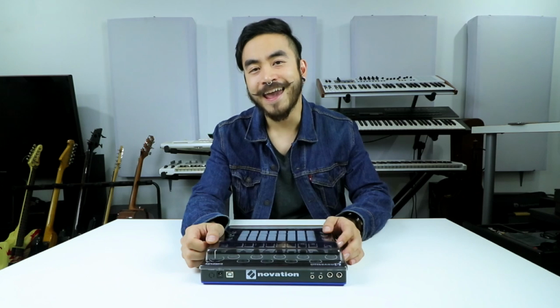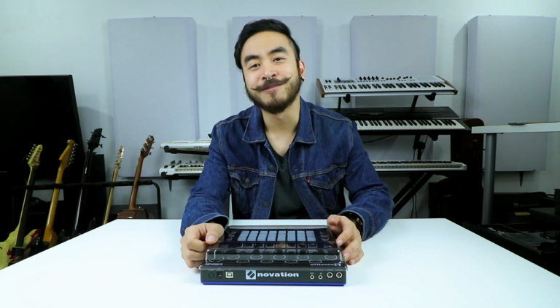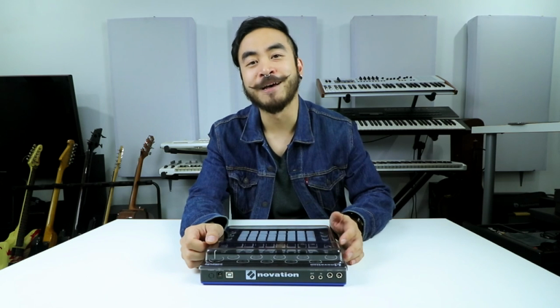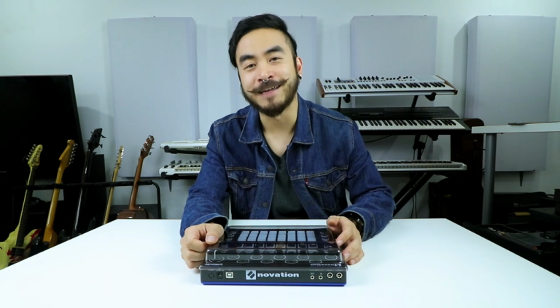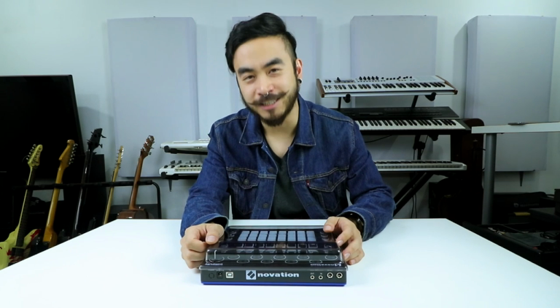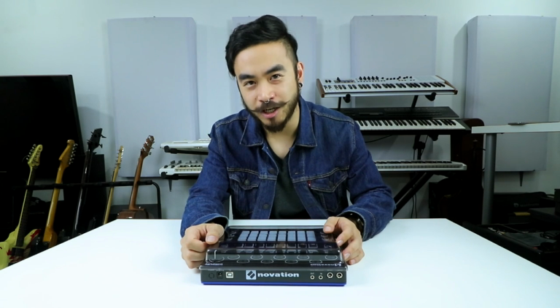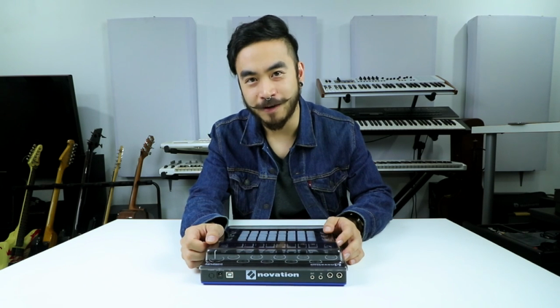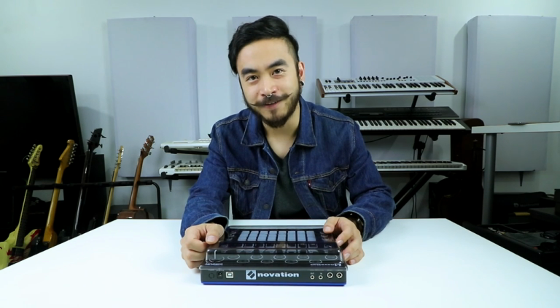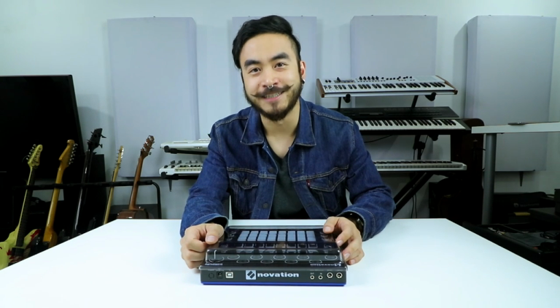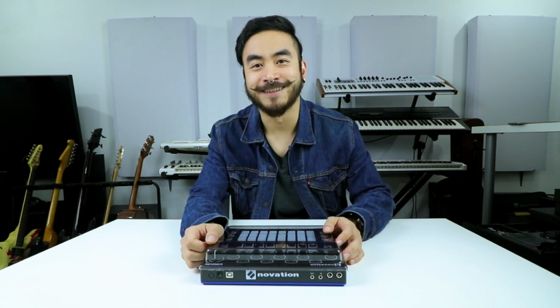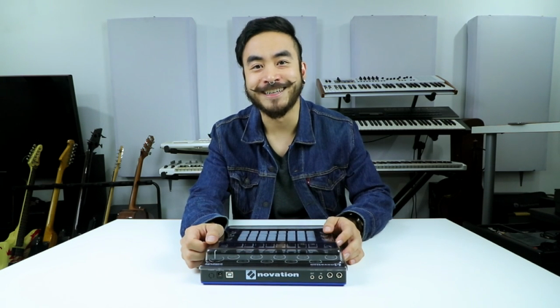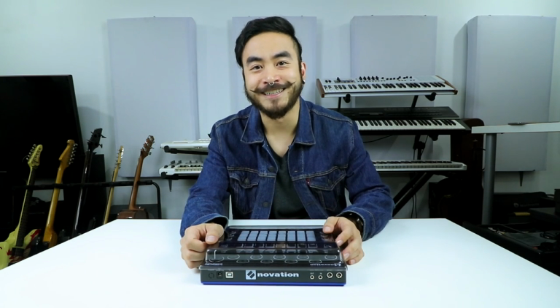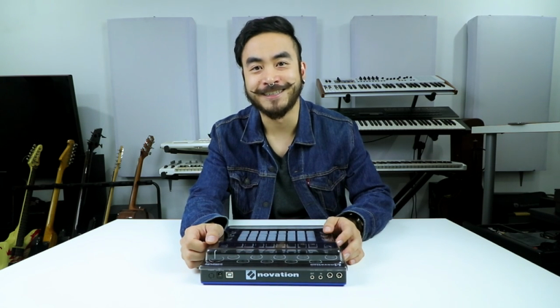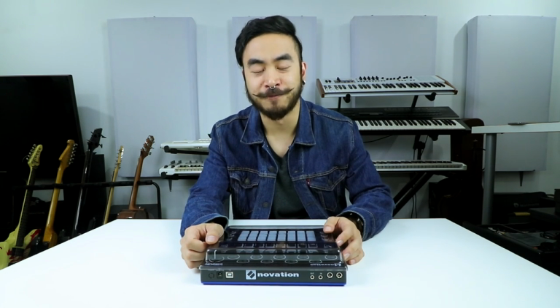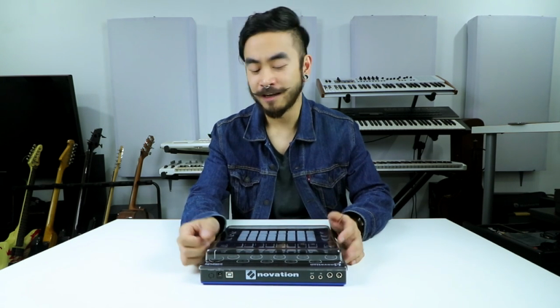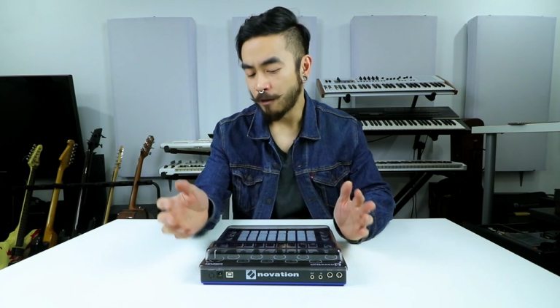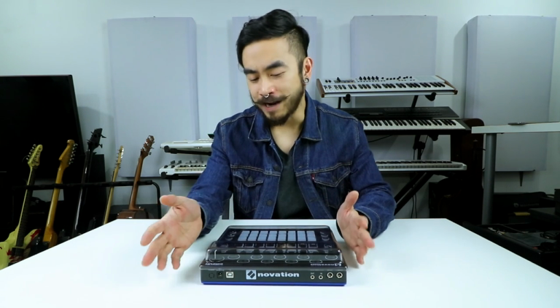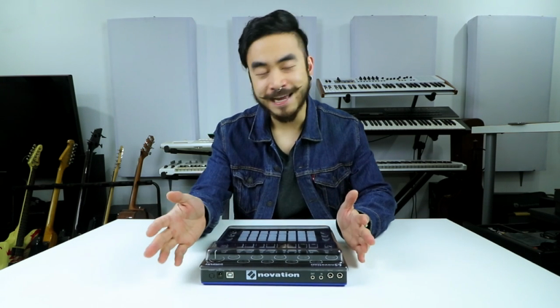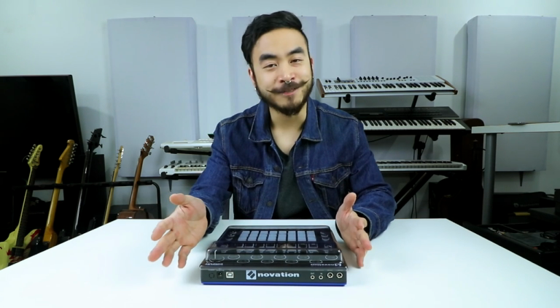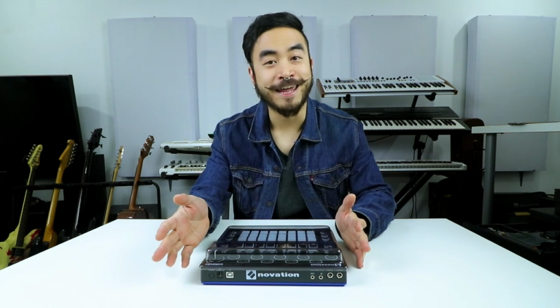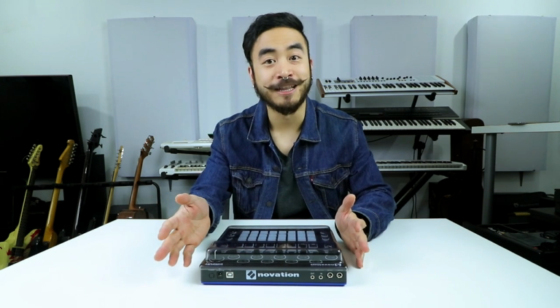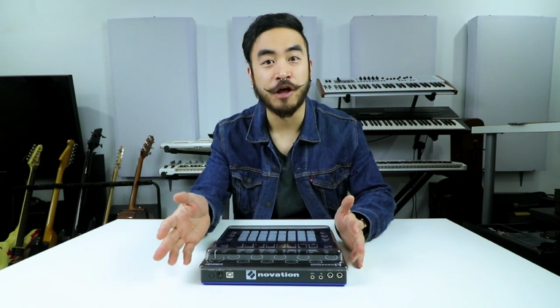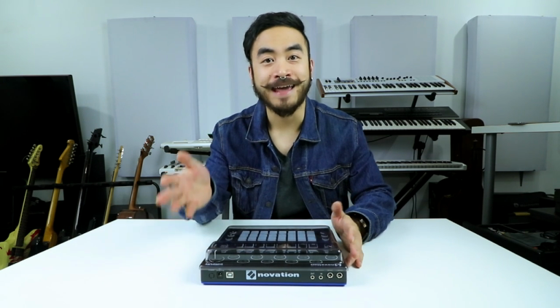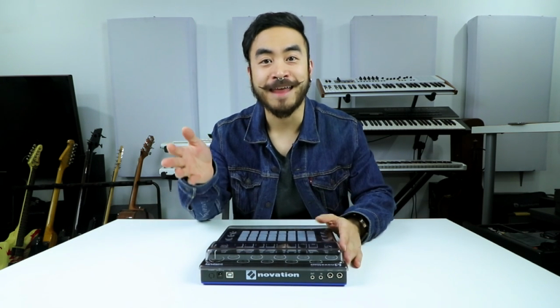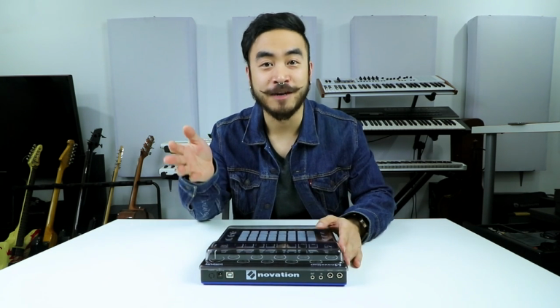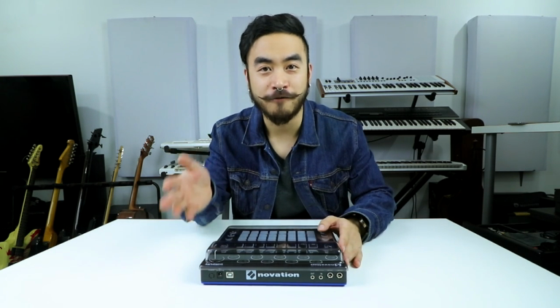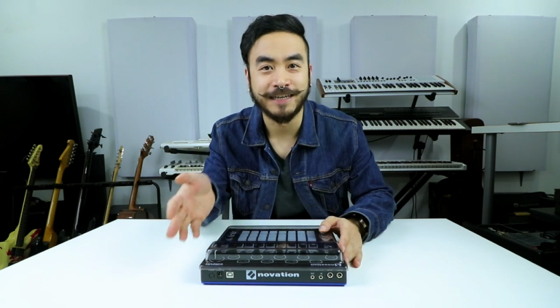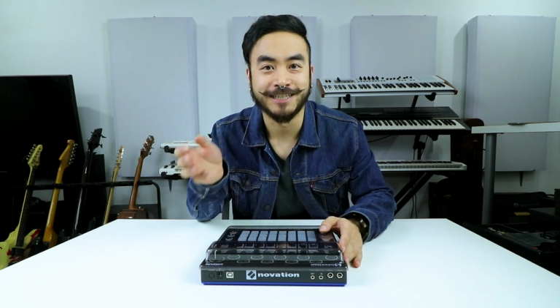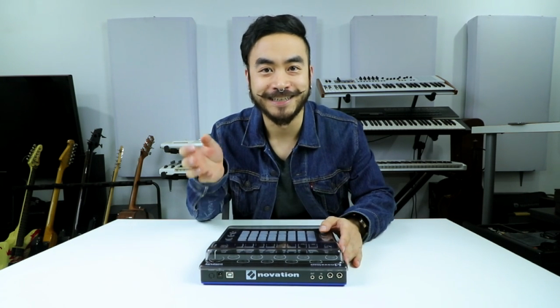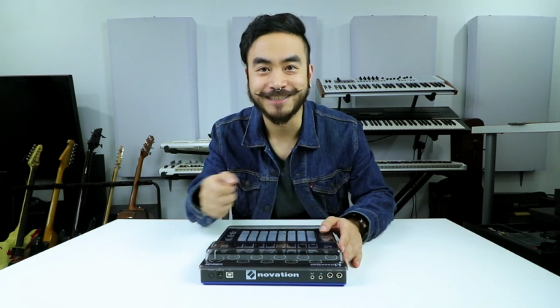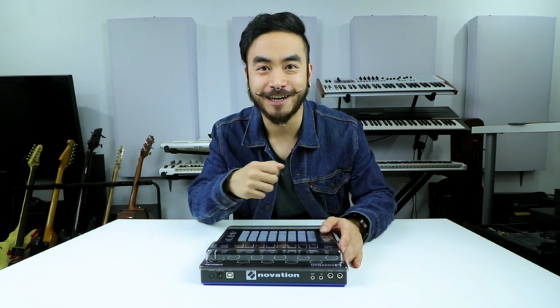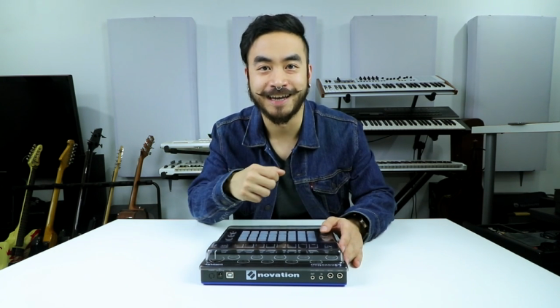Hey, what's up? It's Joey for Digital DJ Tips, right now taking a look at the Novation Circuit.